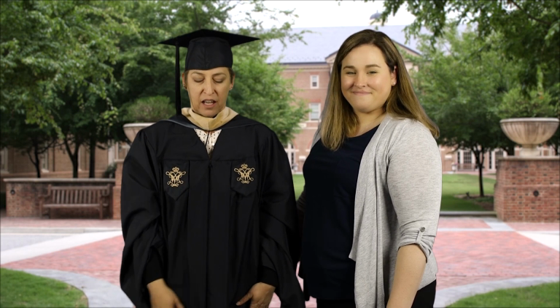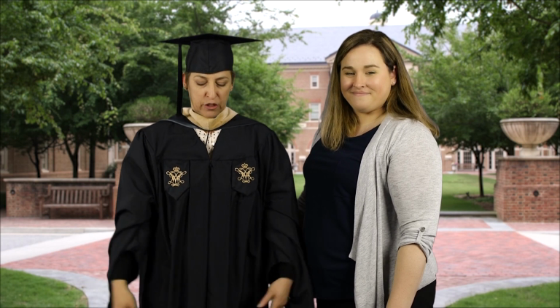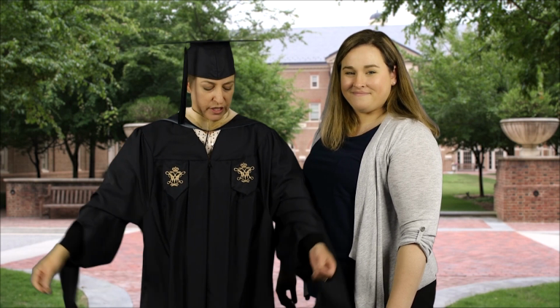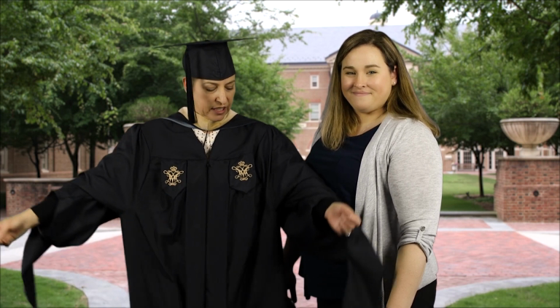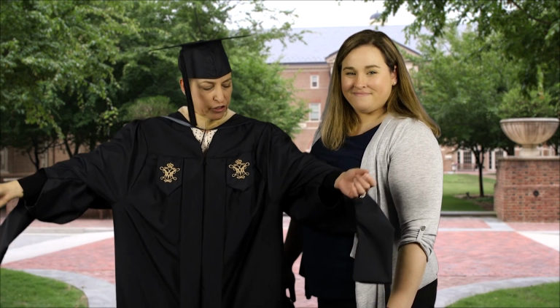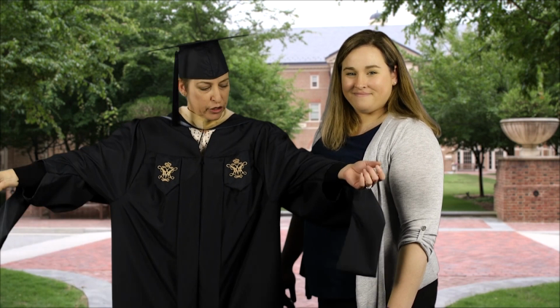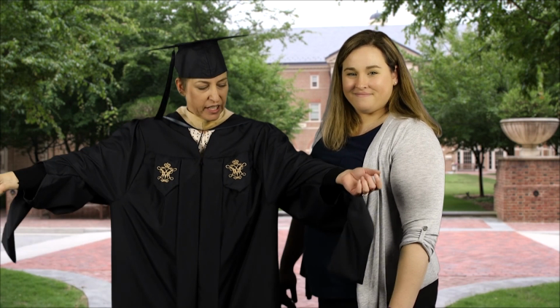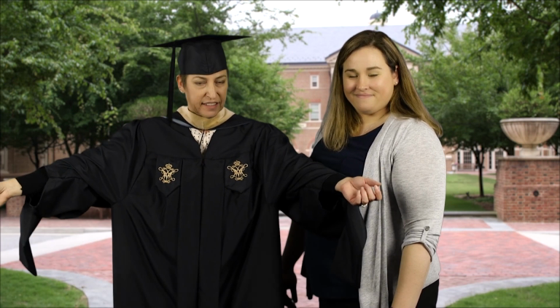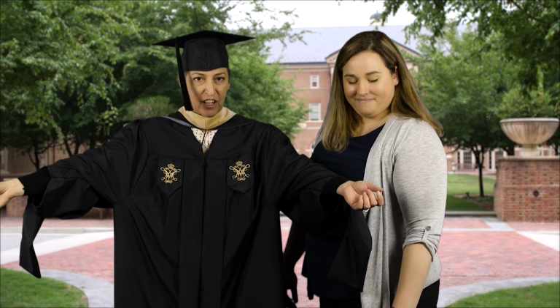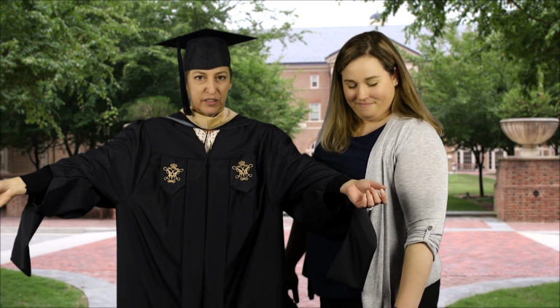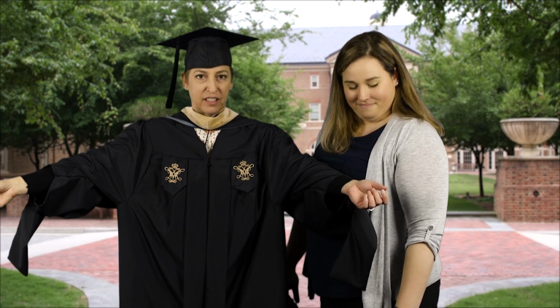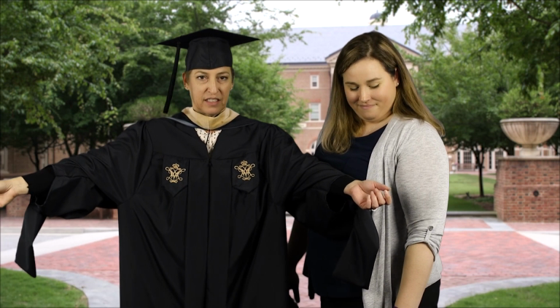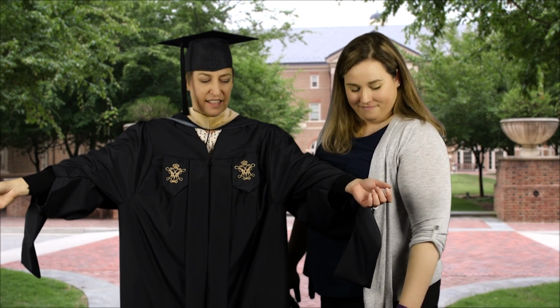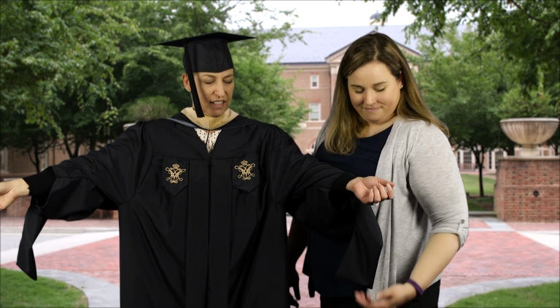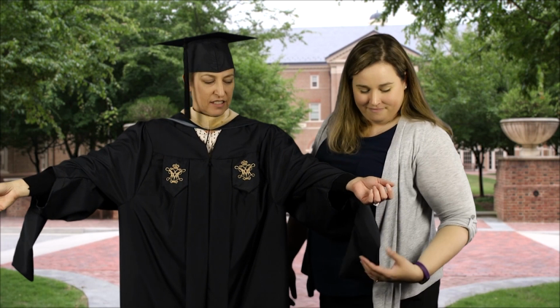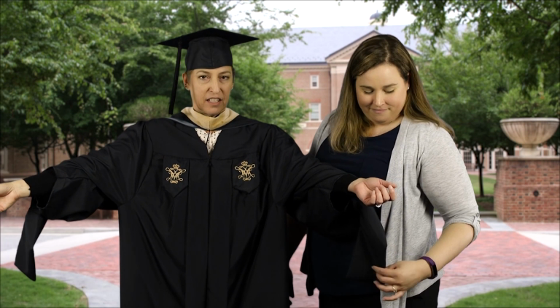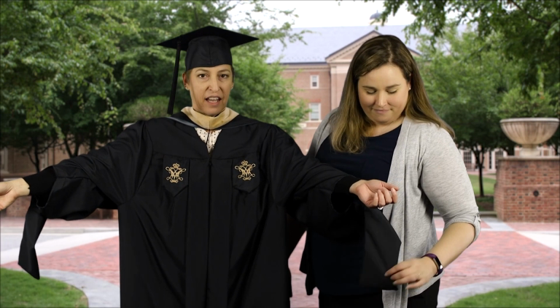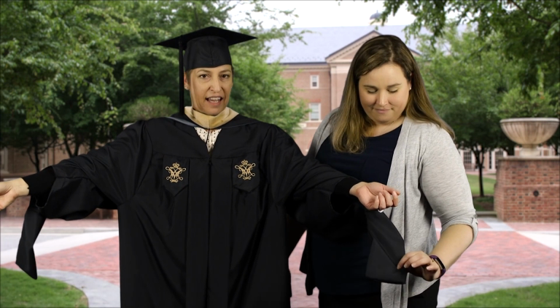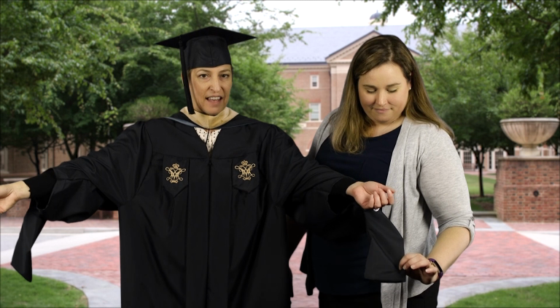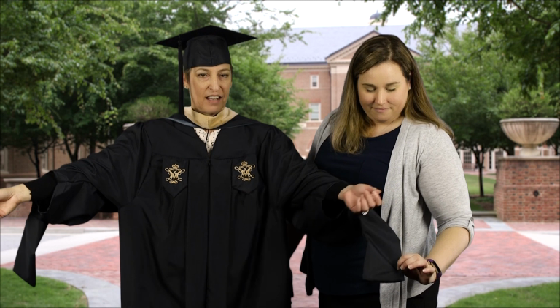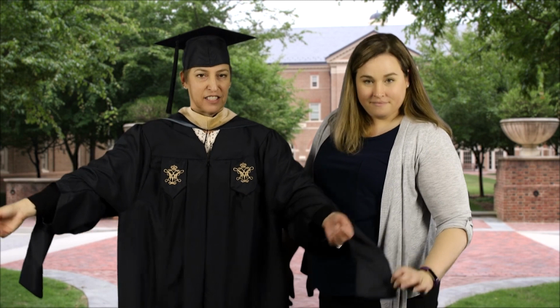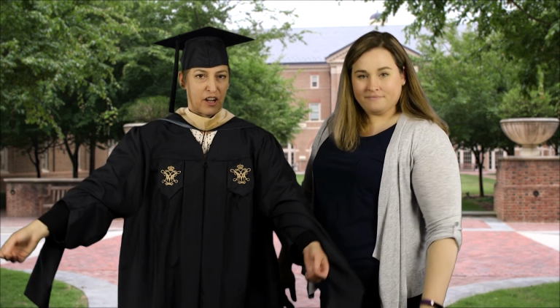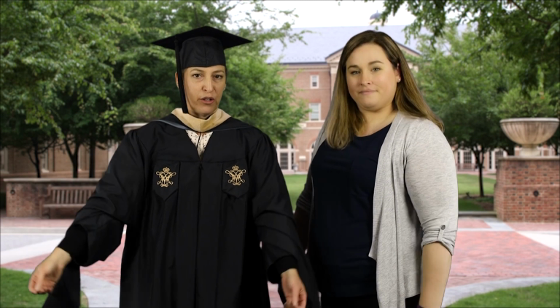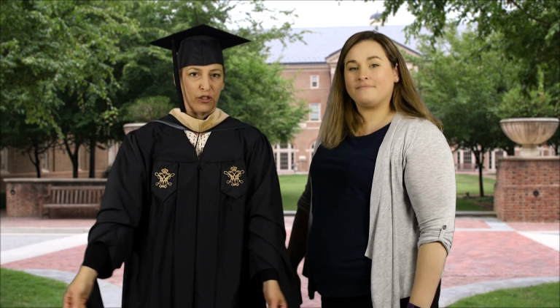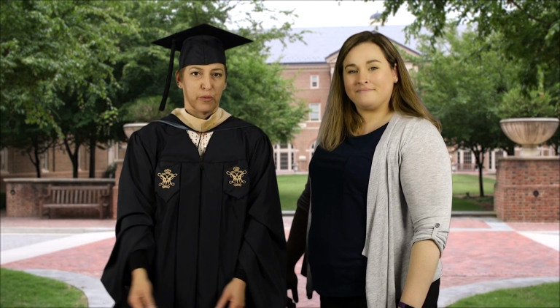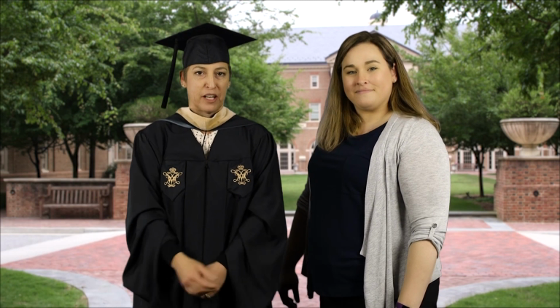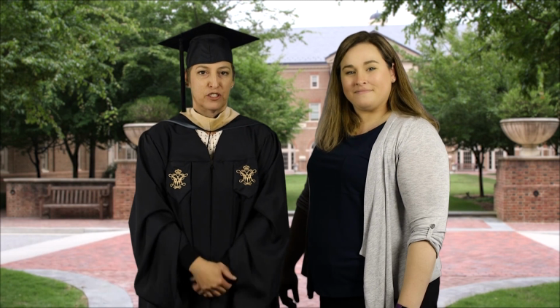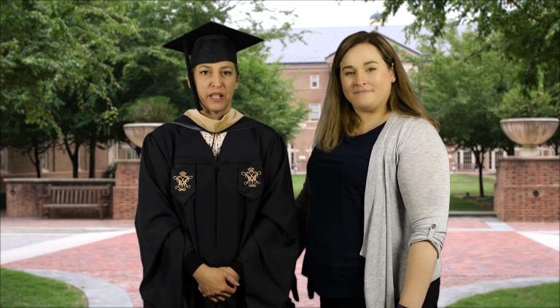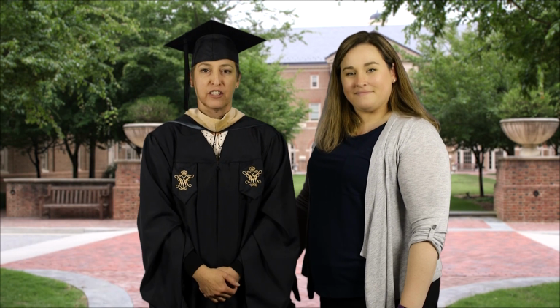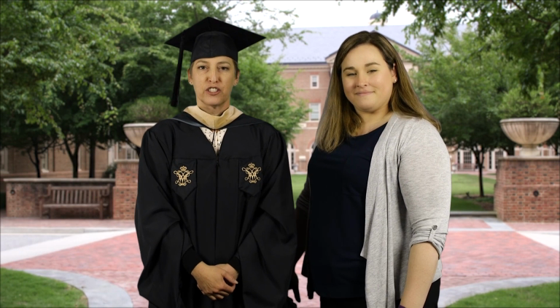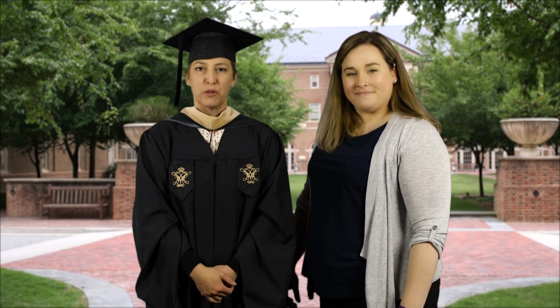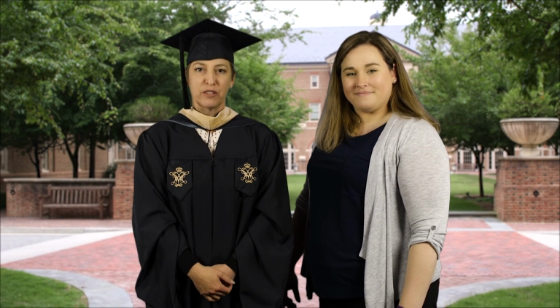Your sleeves should hang down like this, and that is how your master's regalia should be worn.